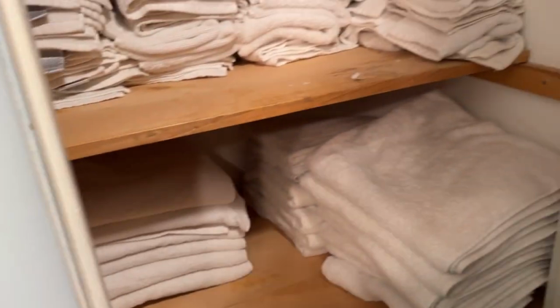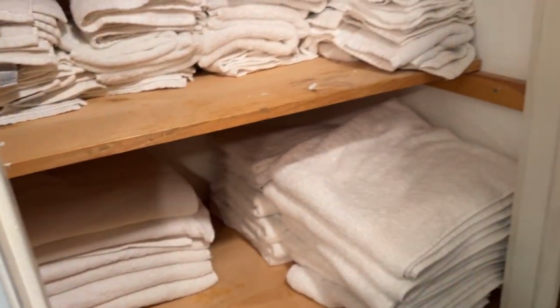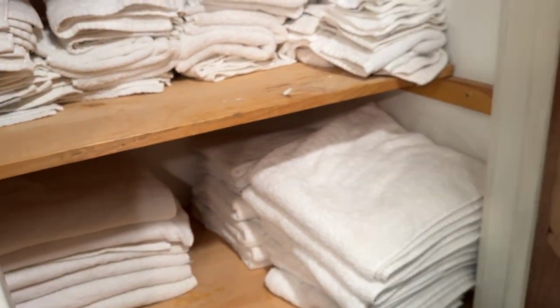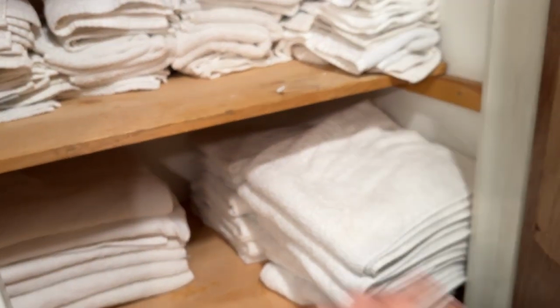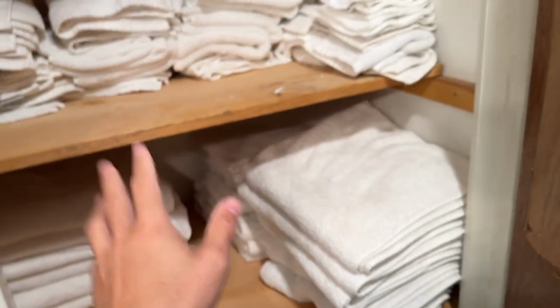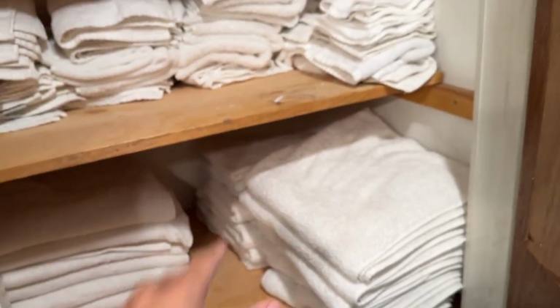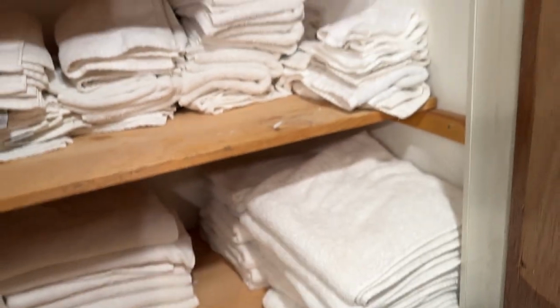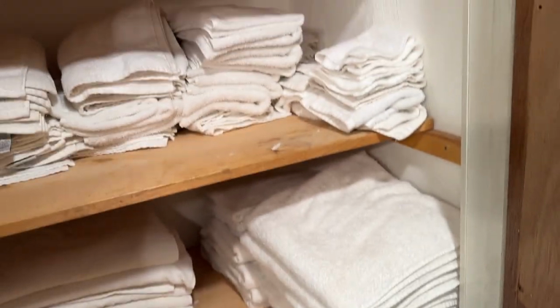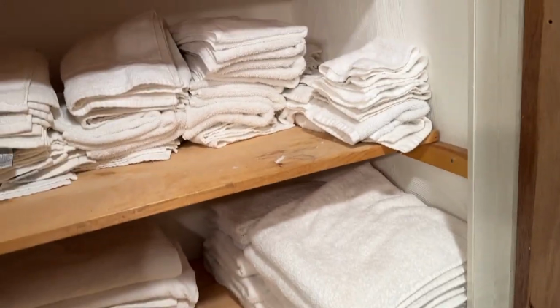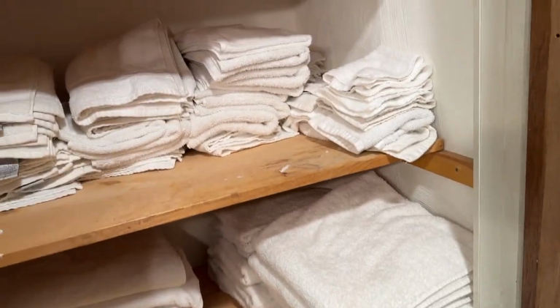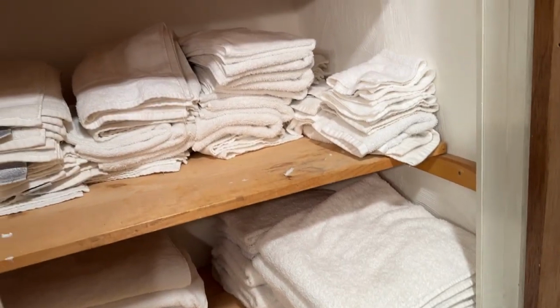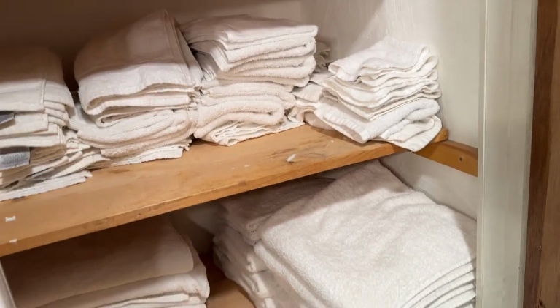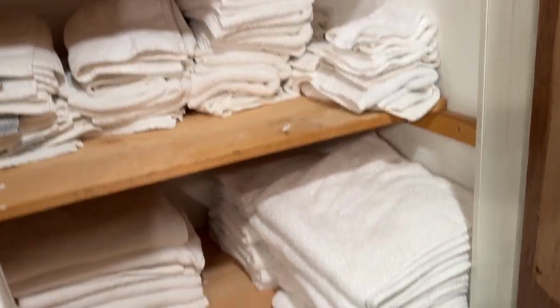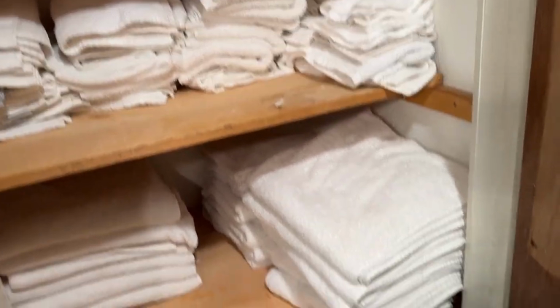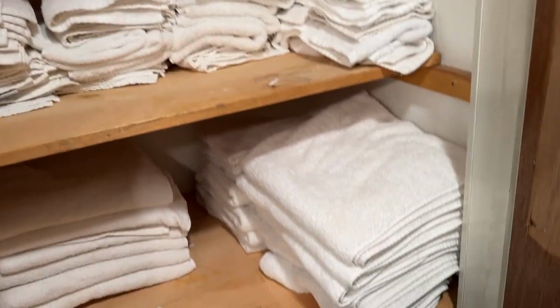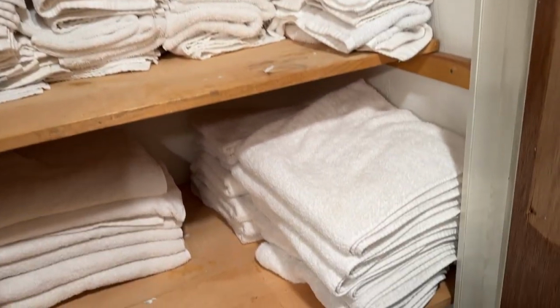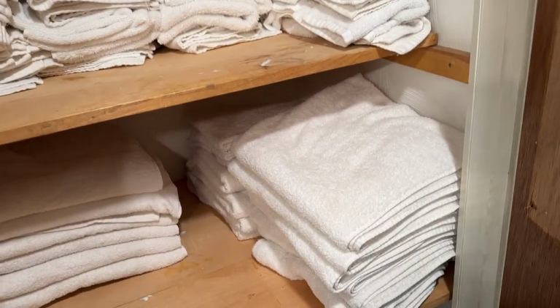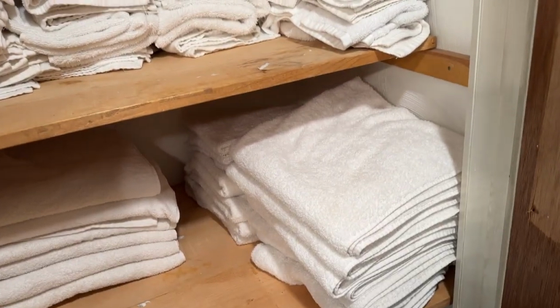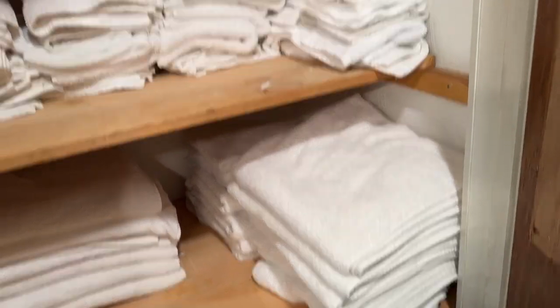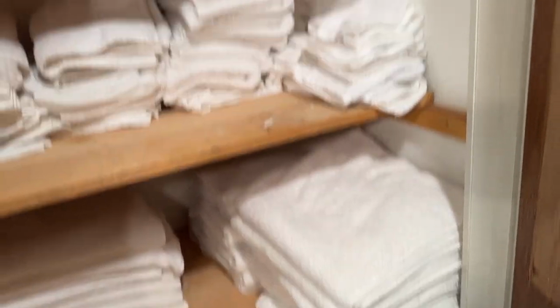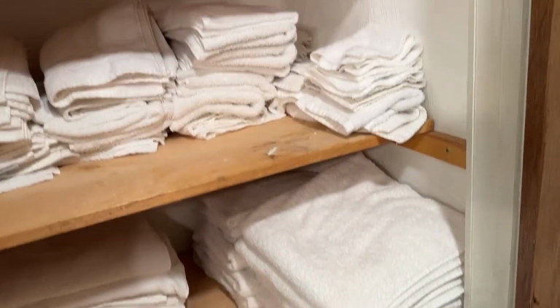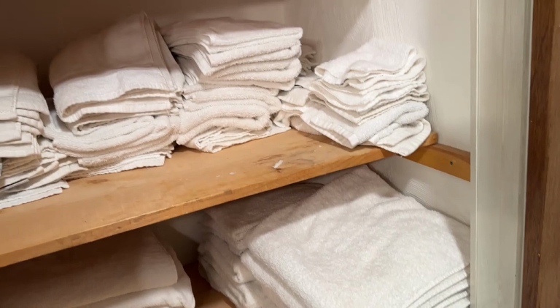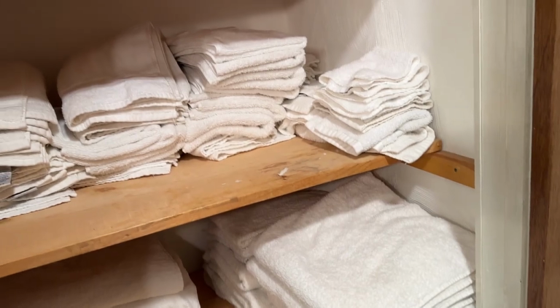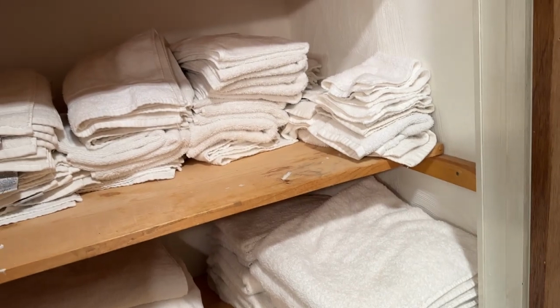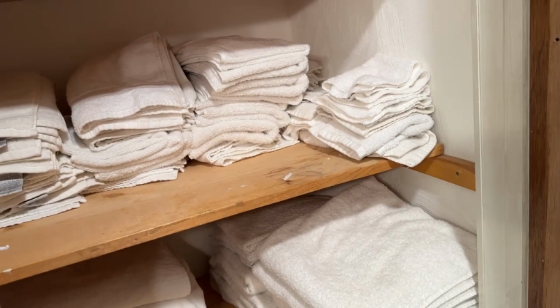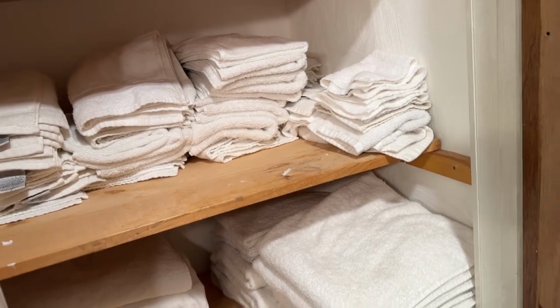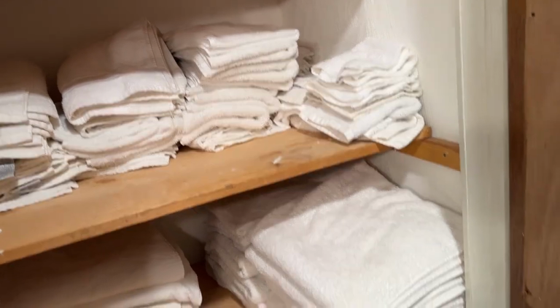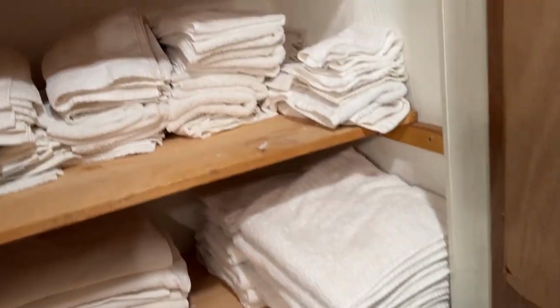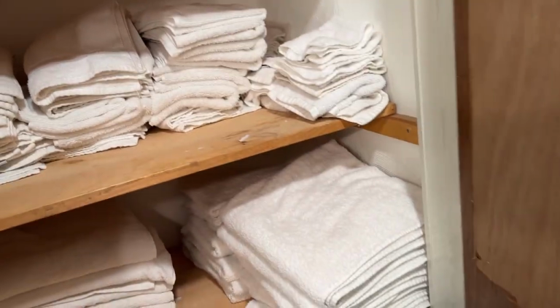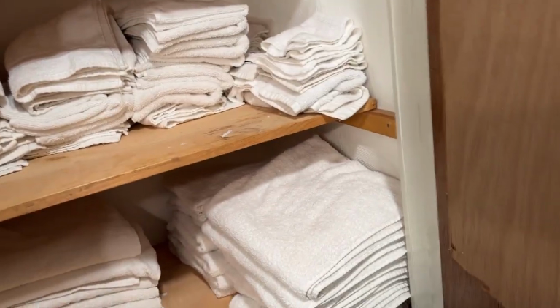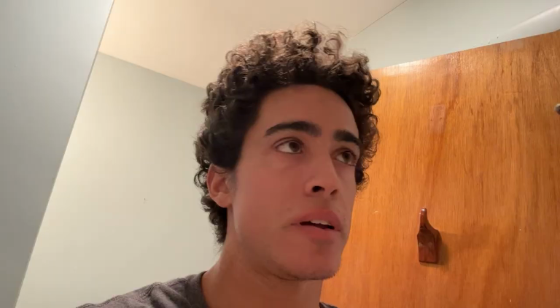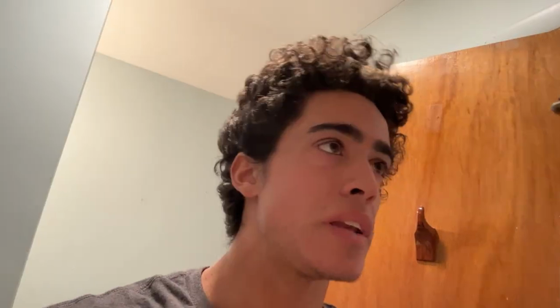And then I have all my clean towels. It's like a hotel in here, guys — I only have to do laundry every three weeks with how many towels I have.